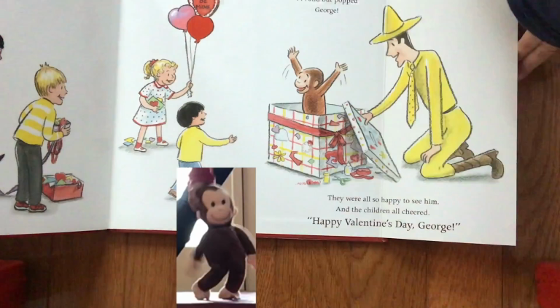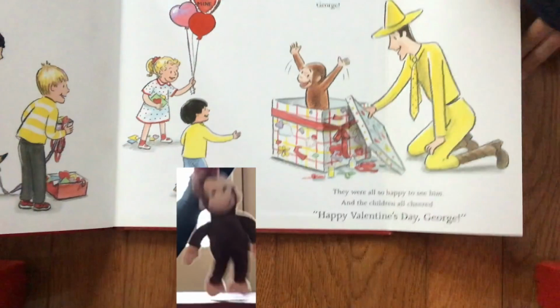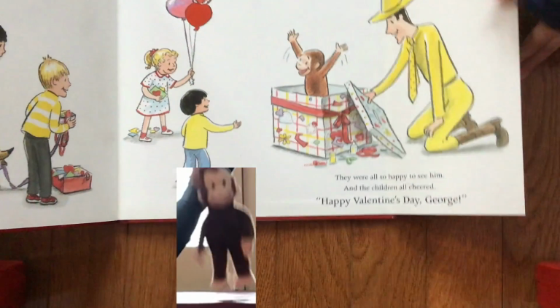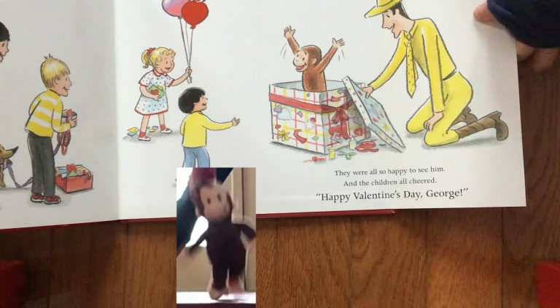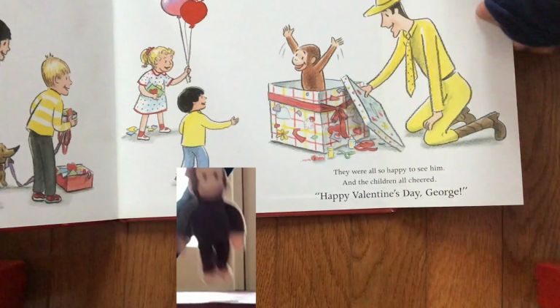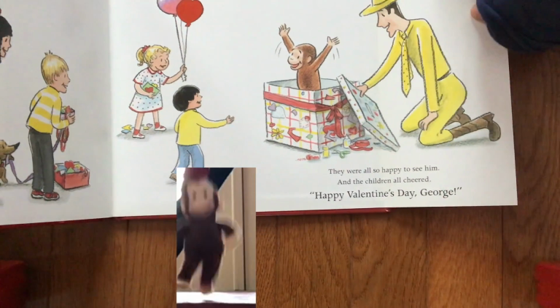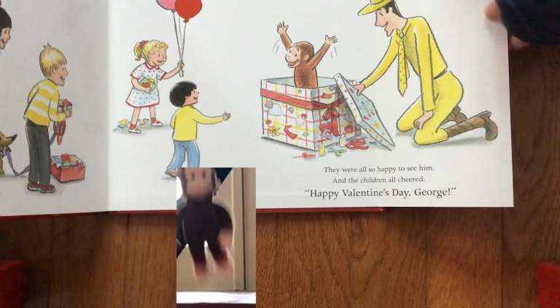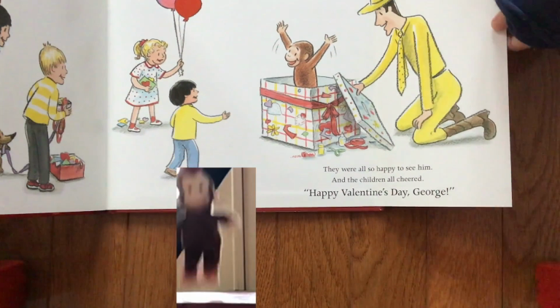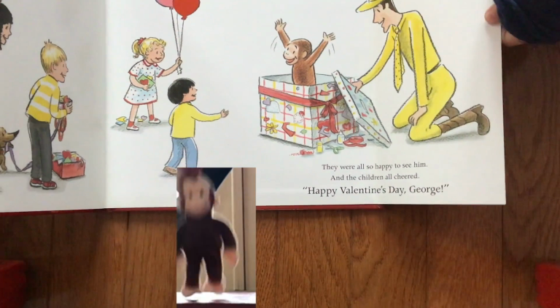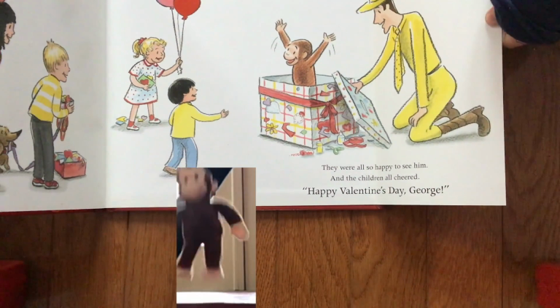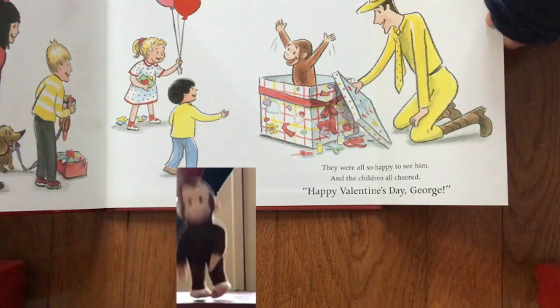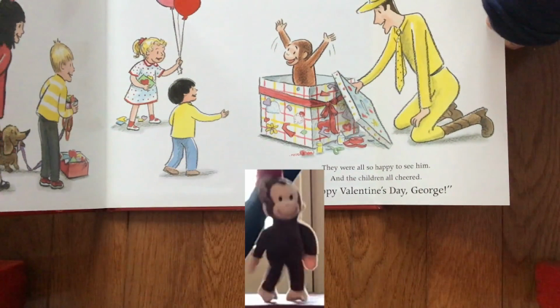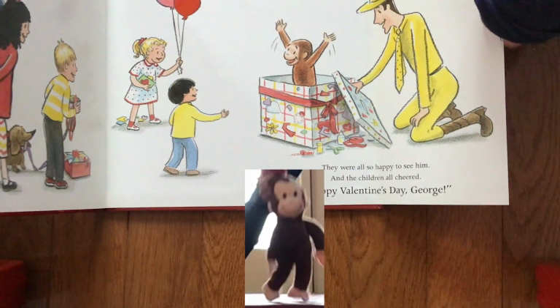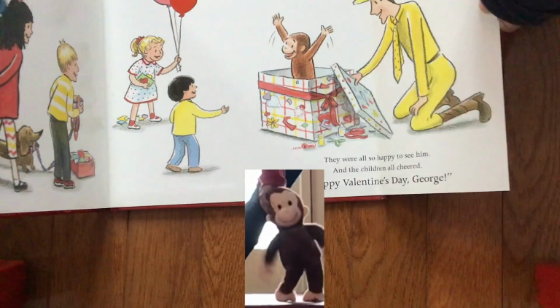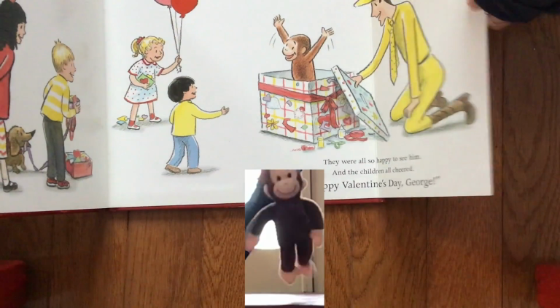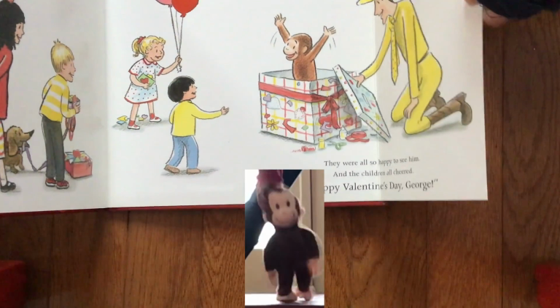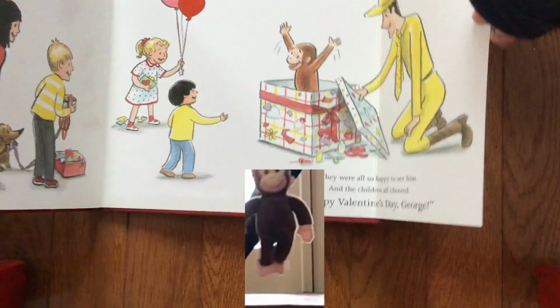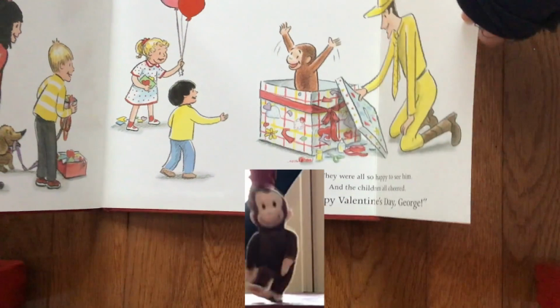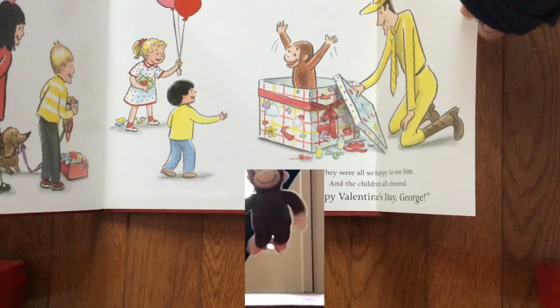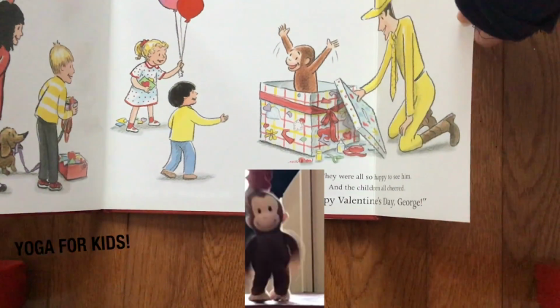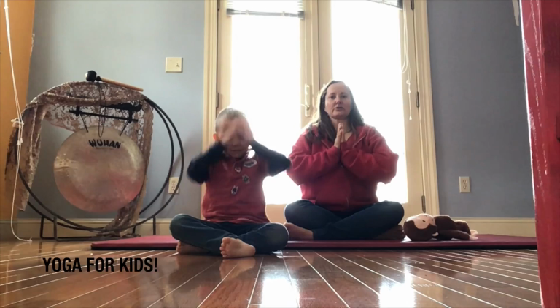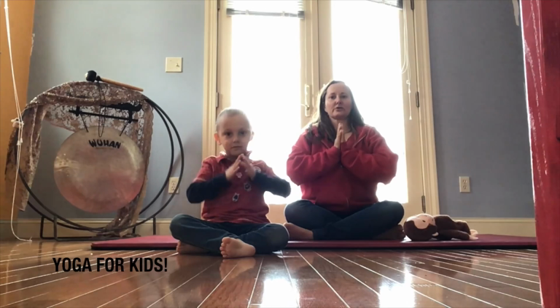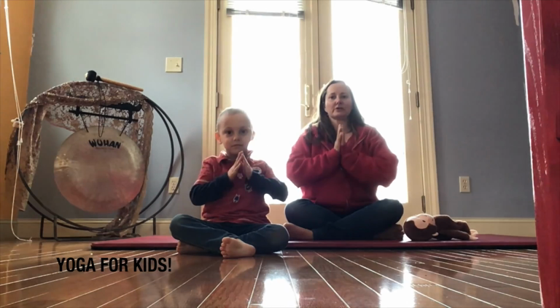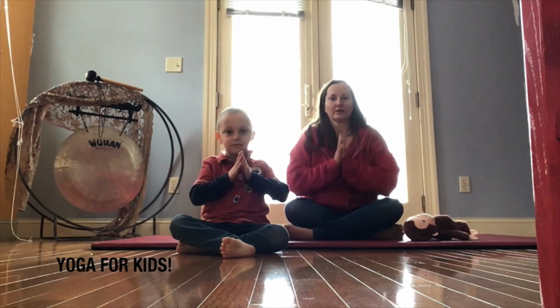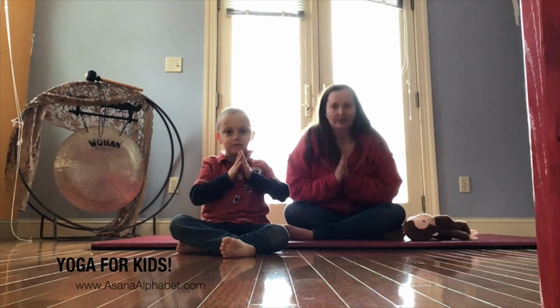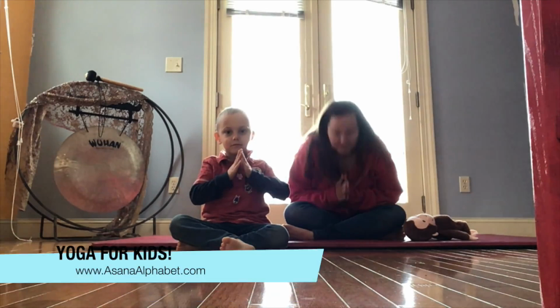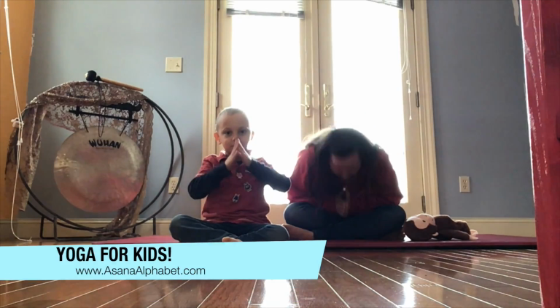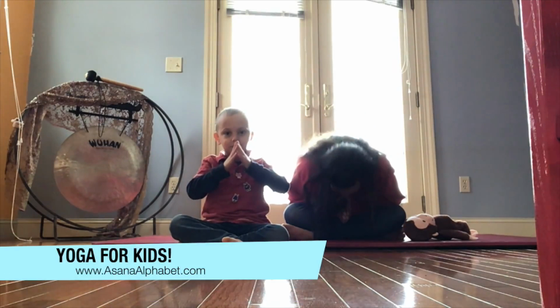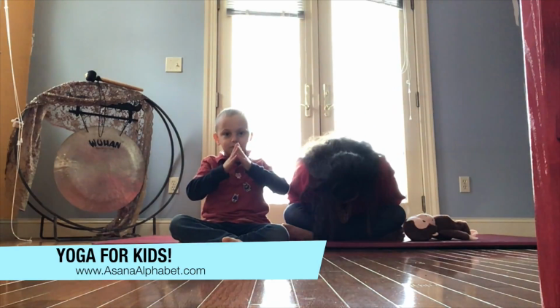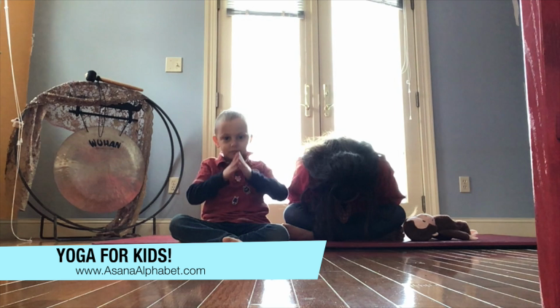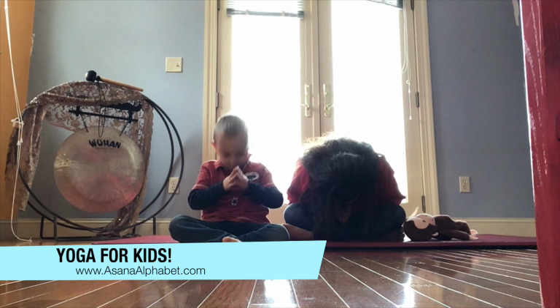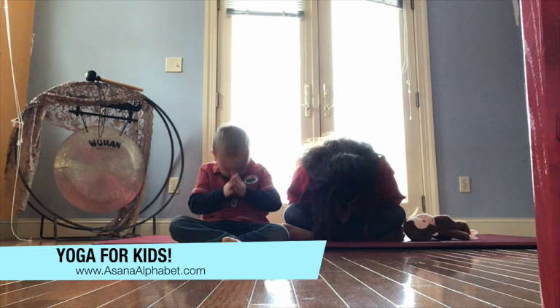And the children all cheered: Happy Valentine's Day, George! It's the end. Bye bye!